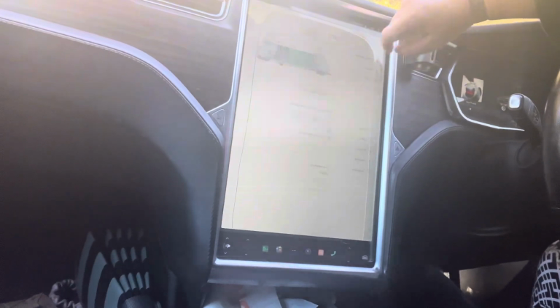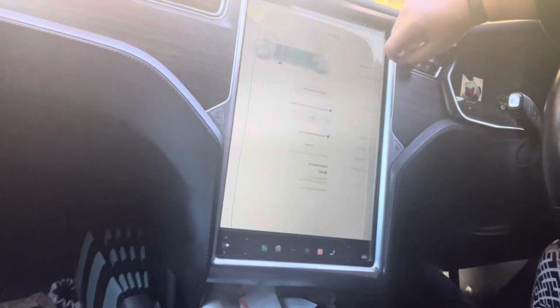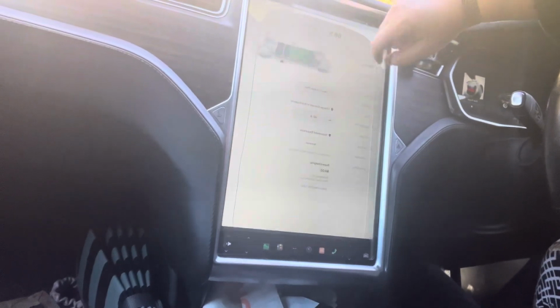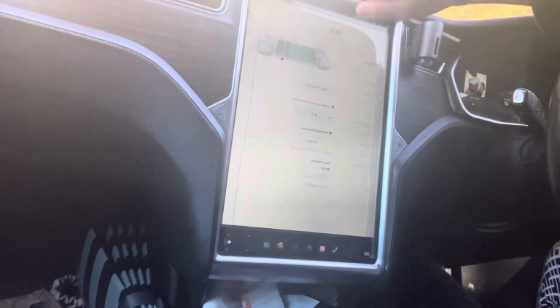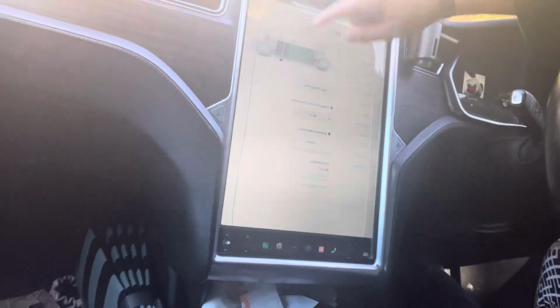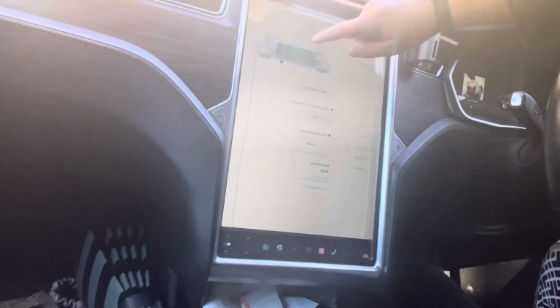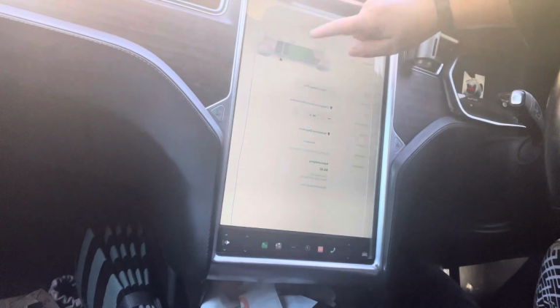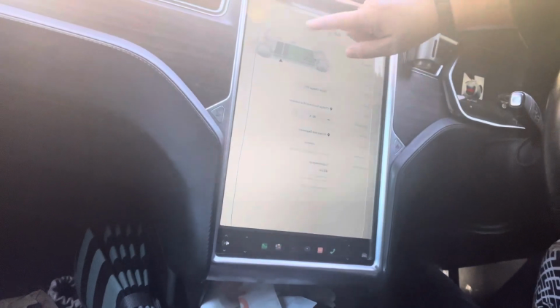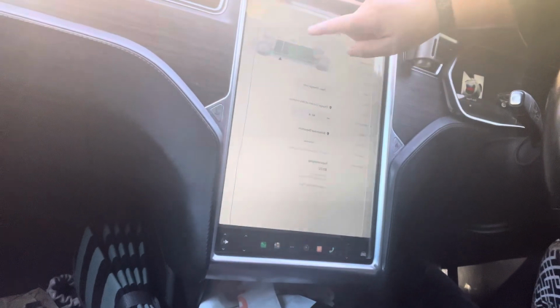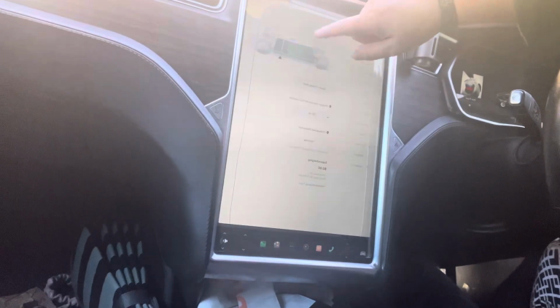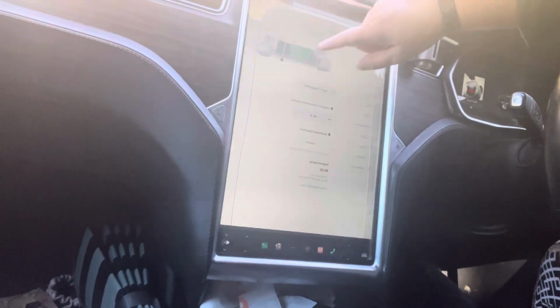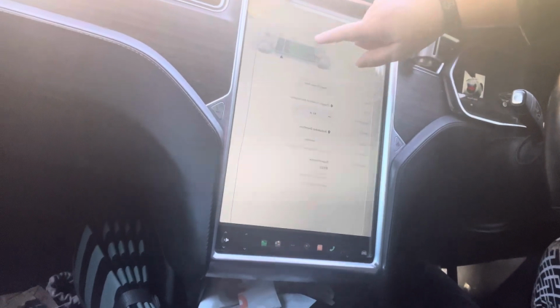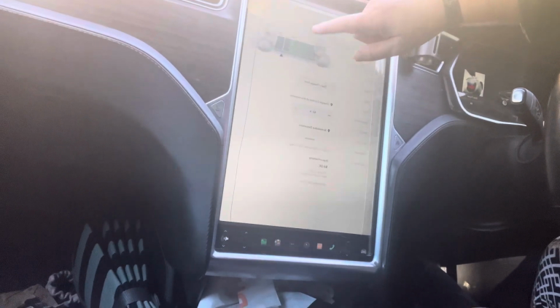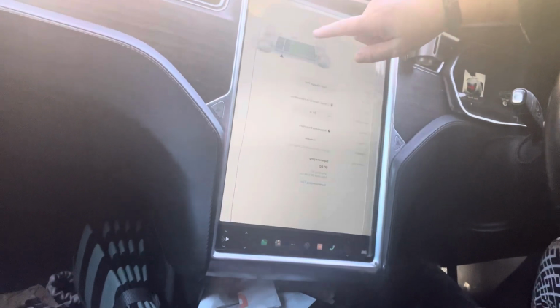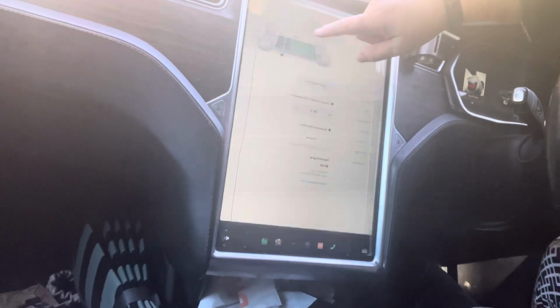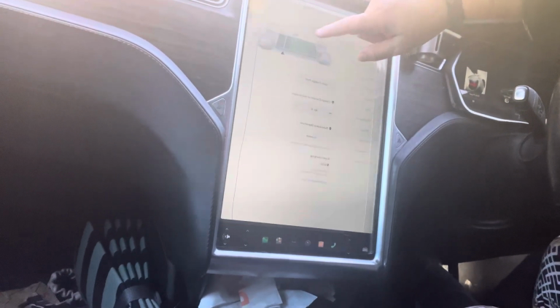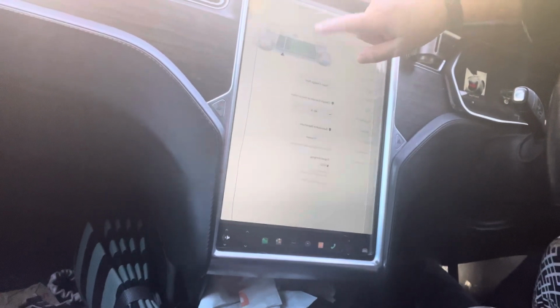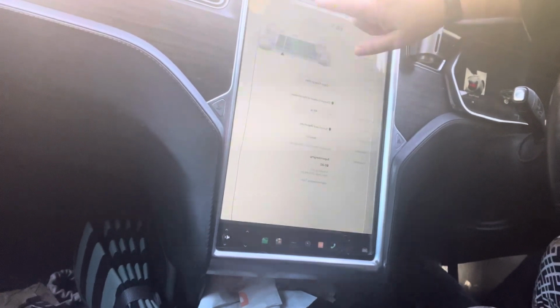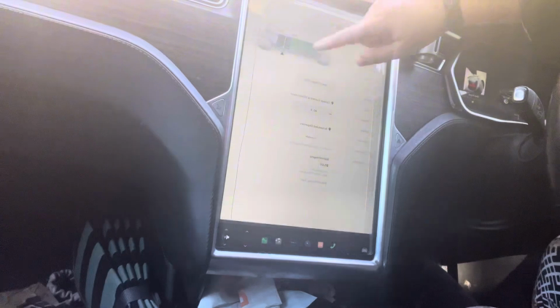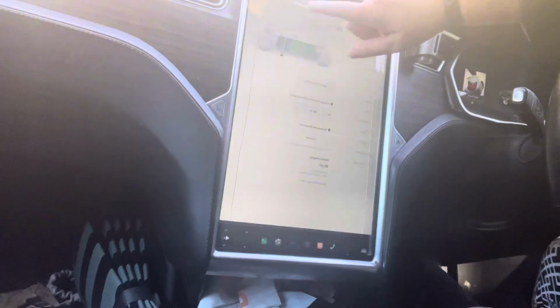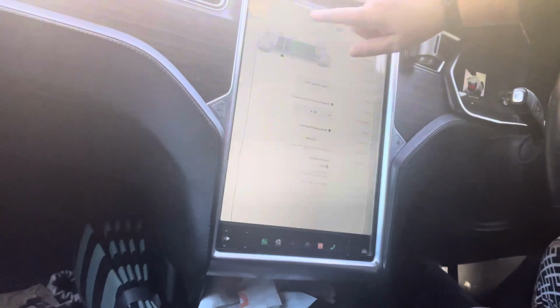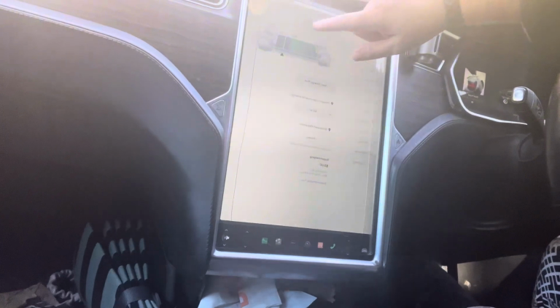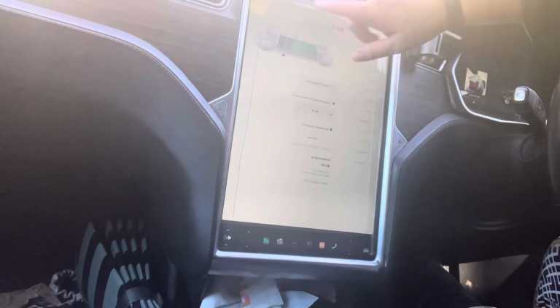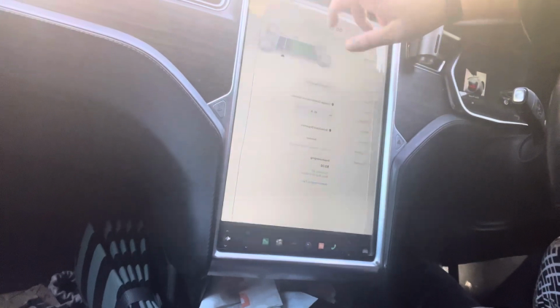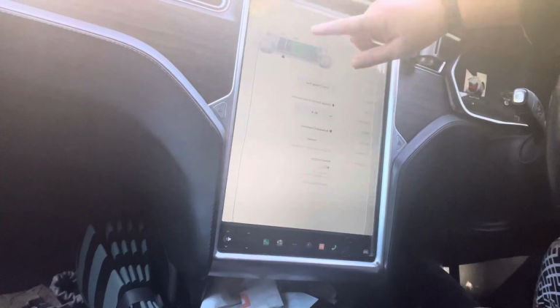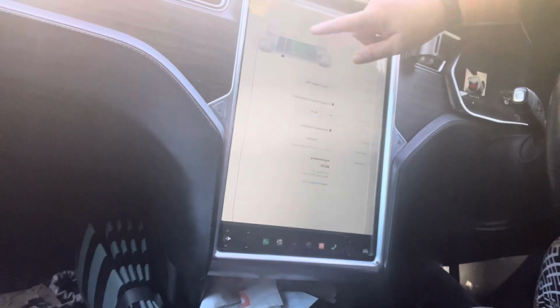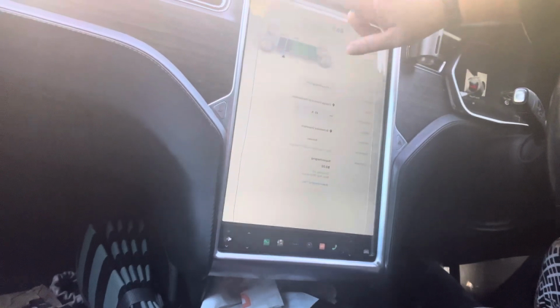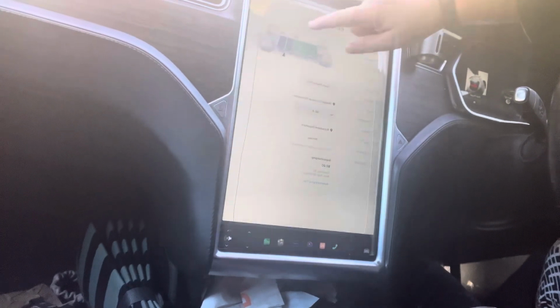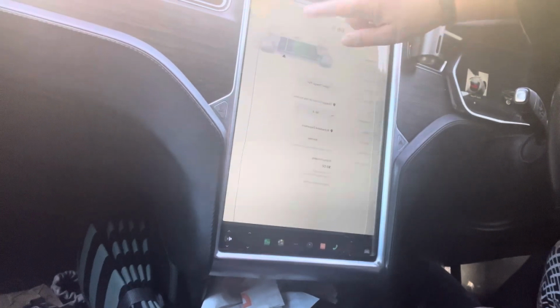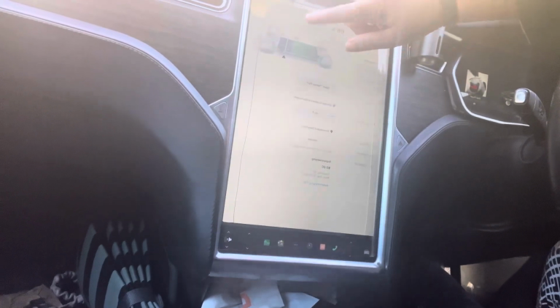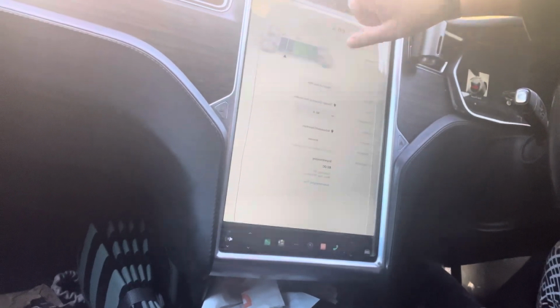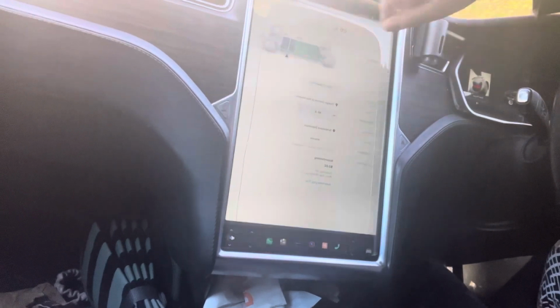For charging, set it to like 80%. Otherwise, on a trip, you go up to 90 or 100.